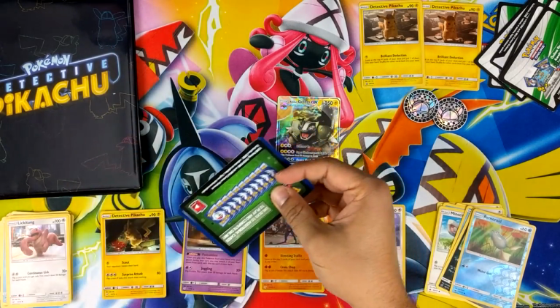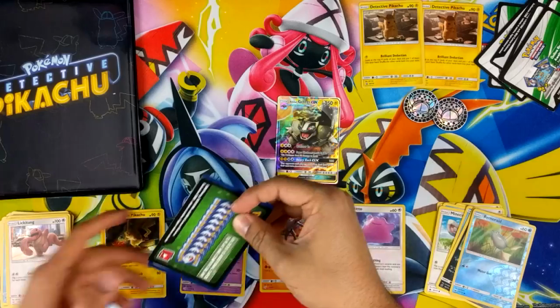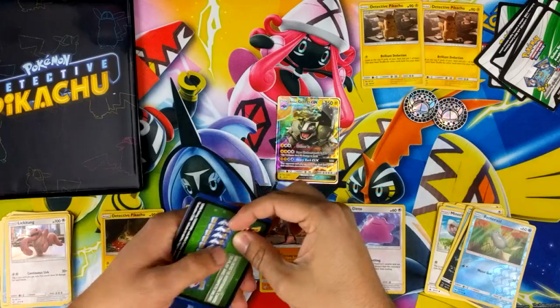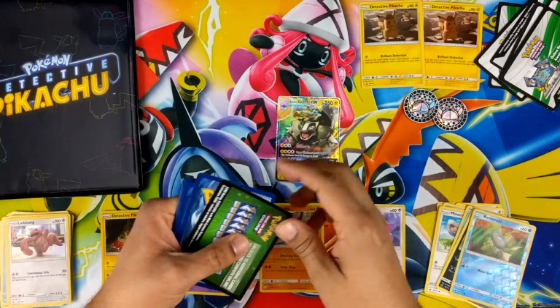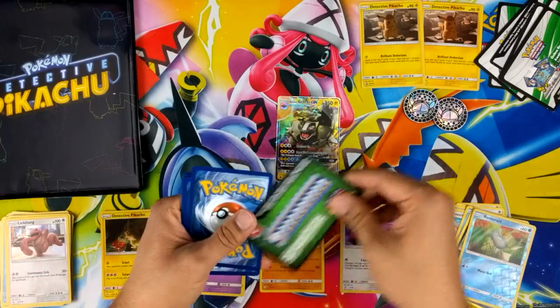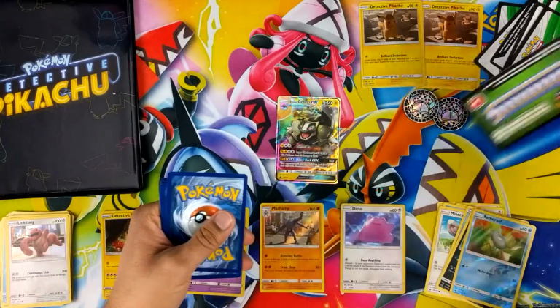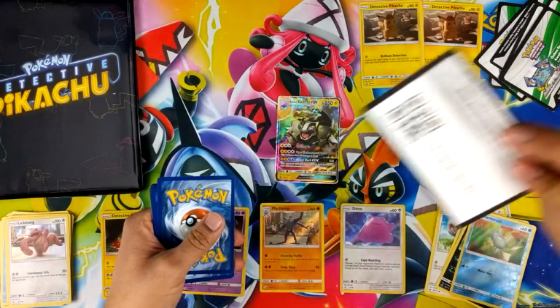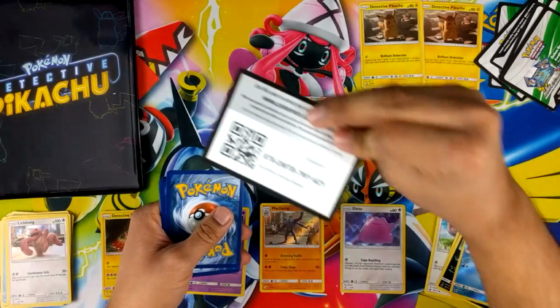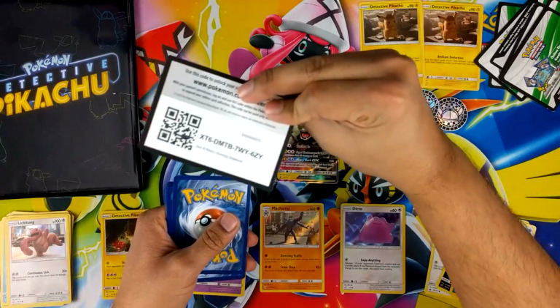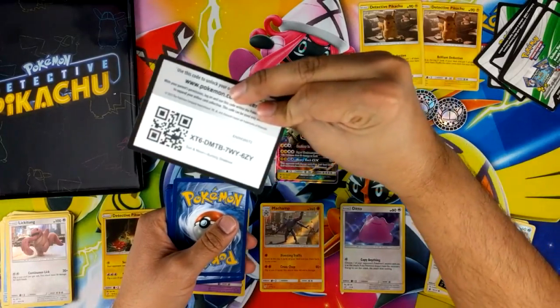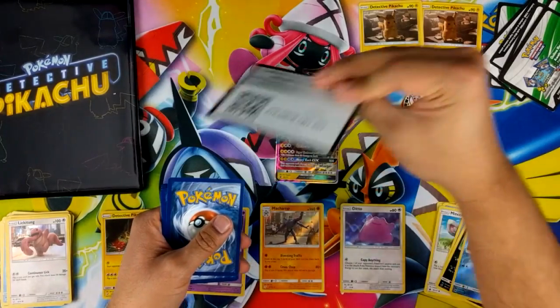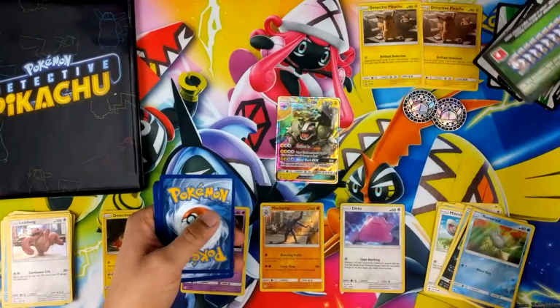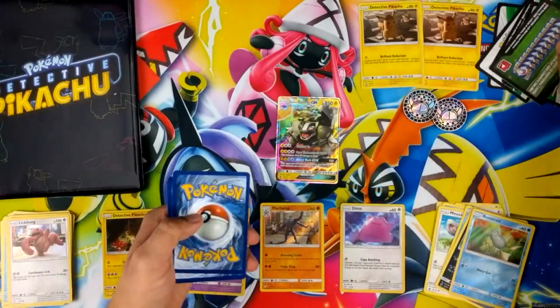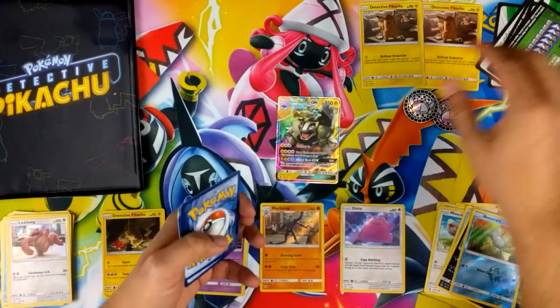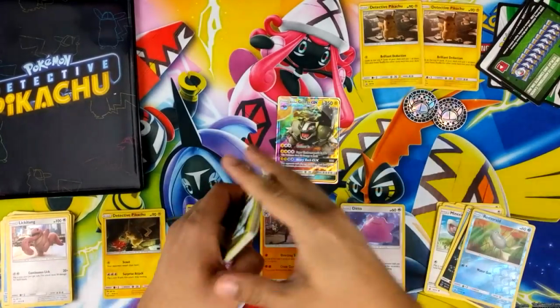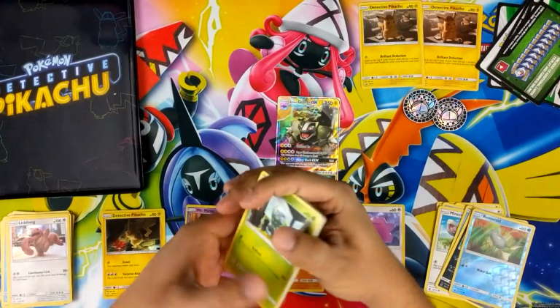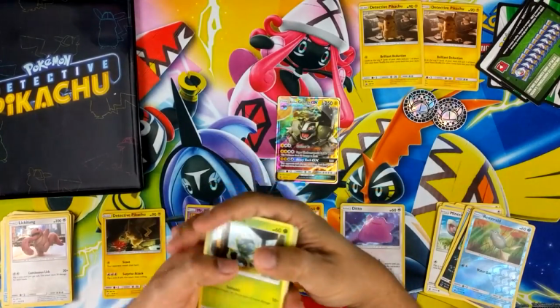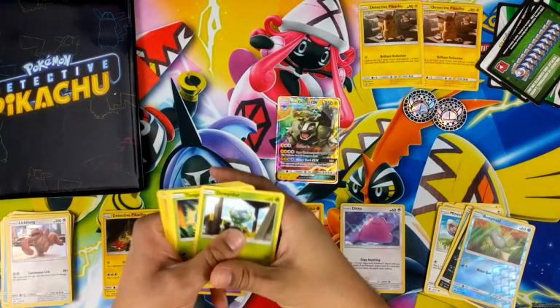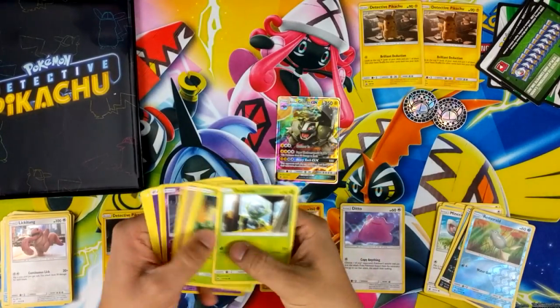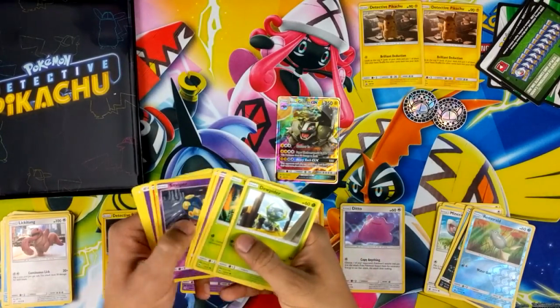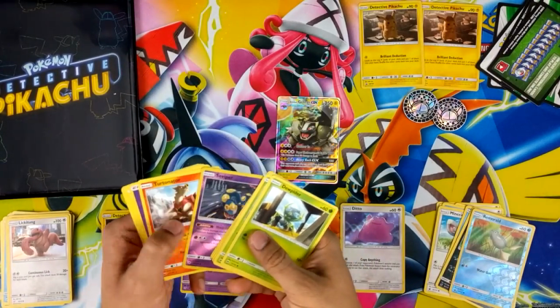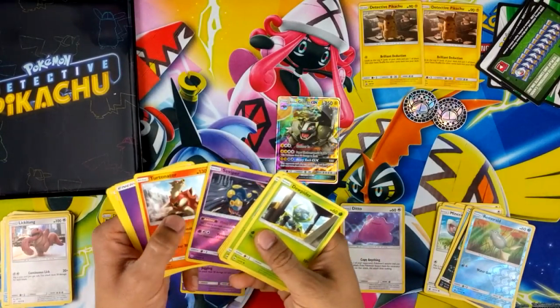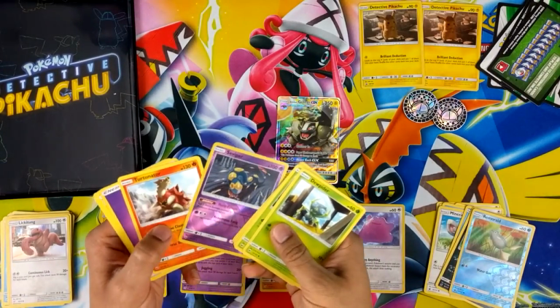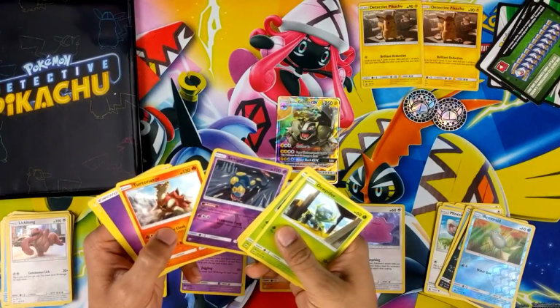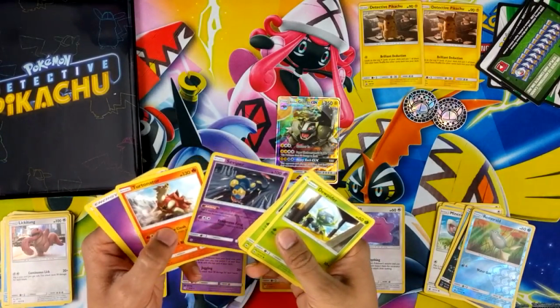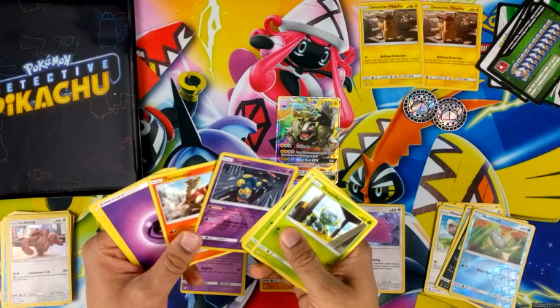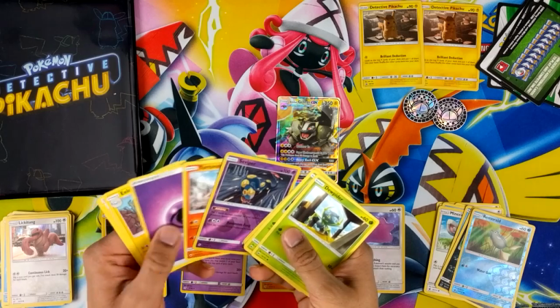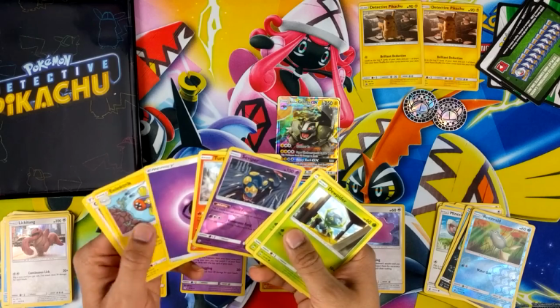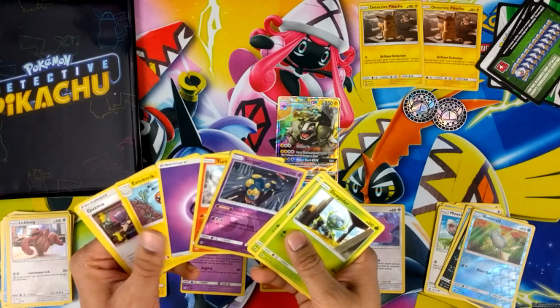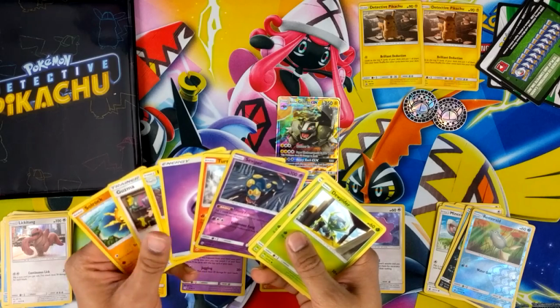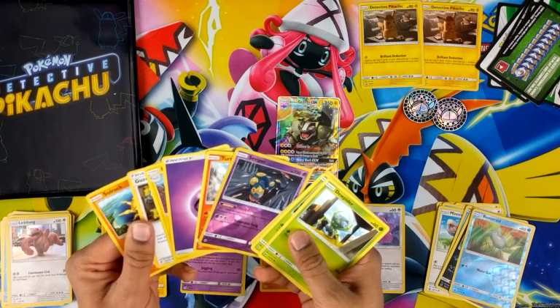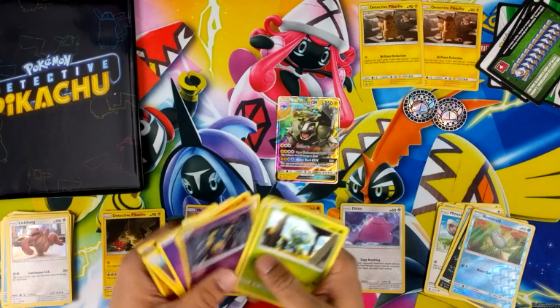Burning Shadows — there's no Charizard there.